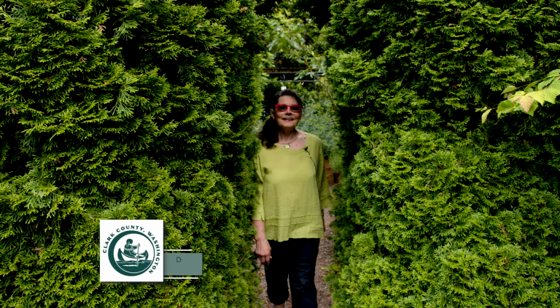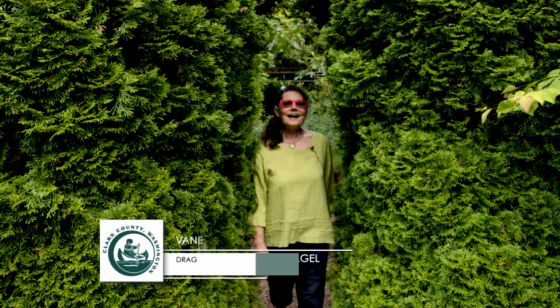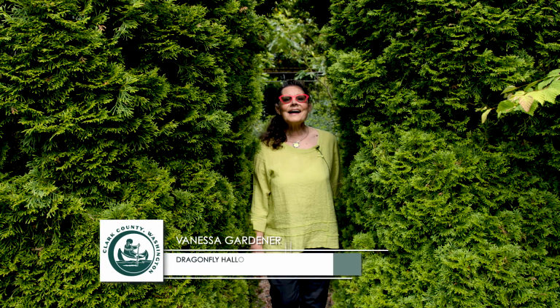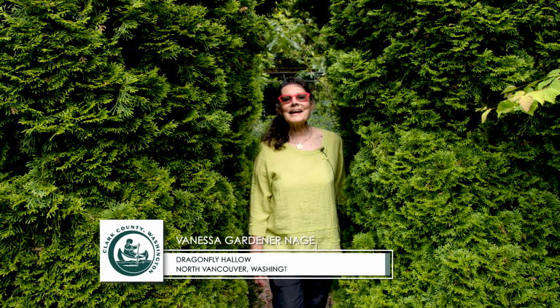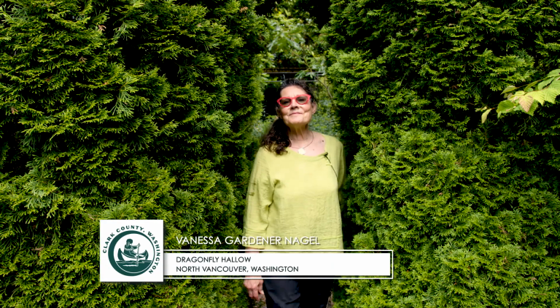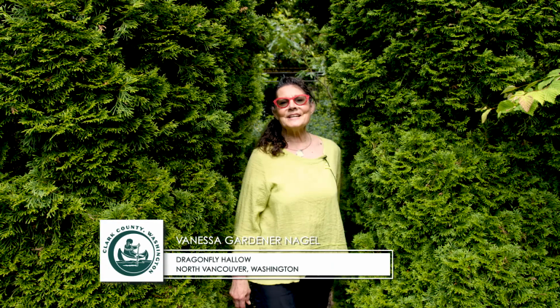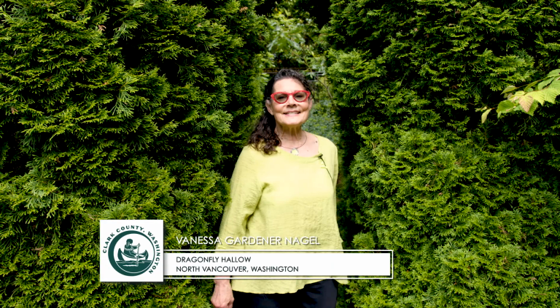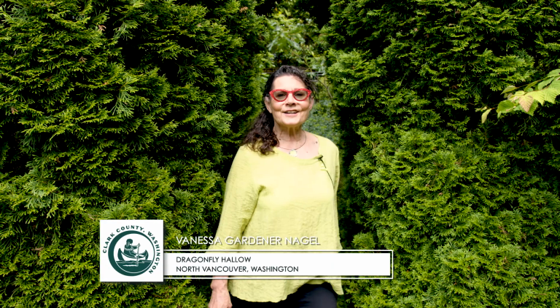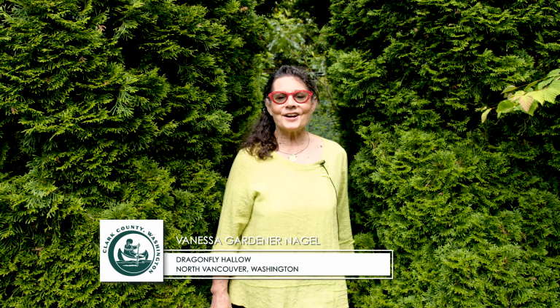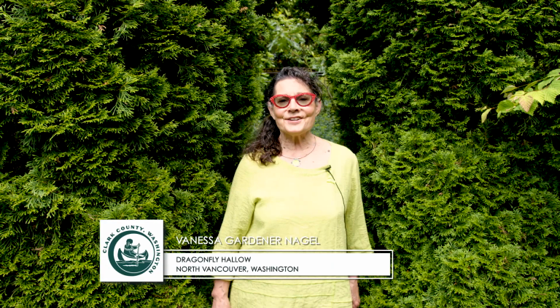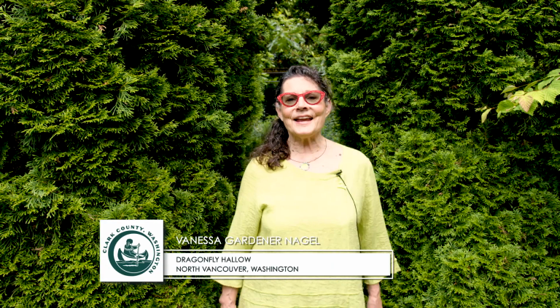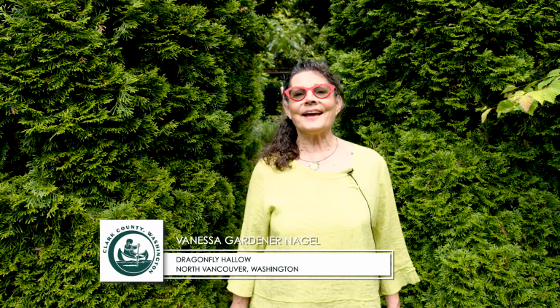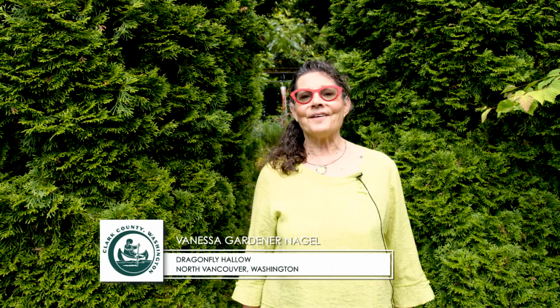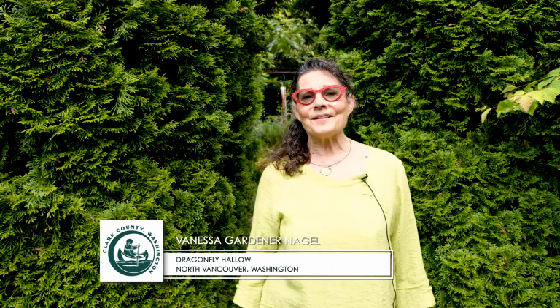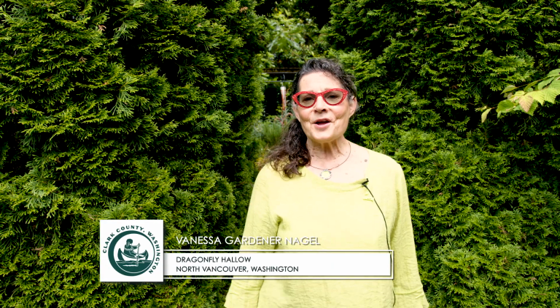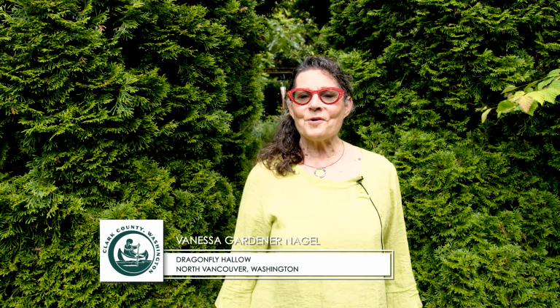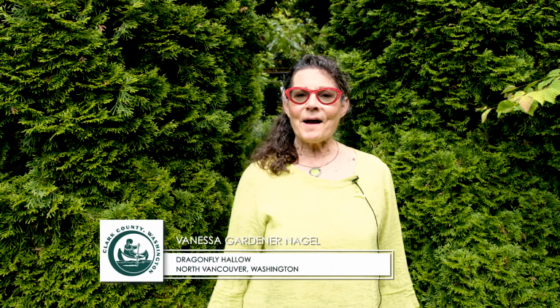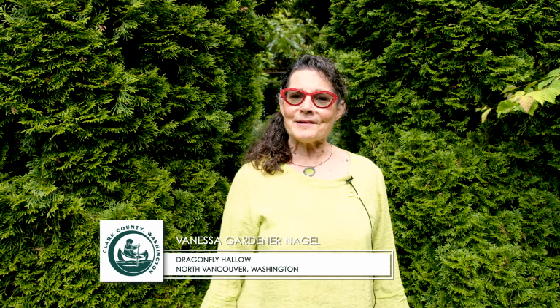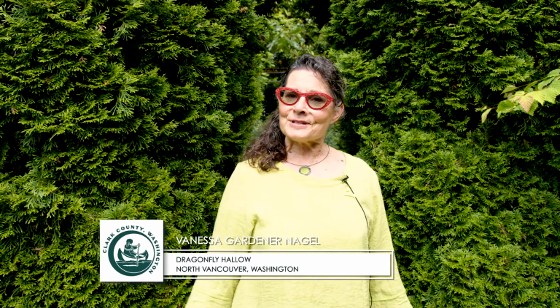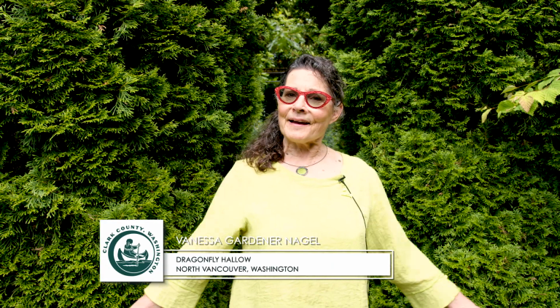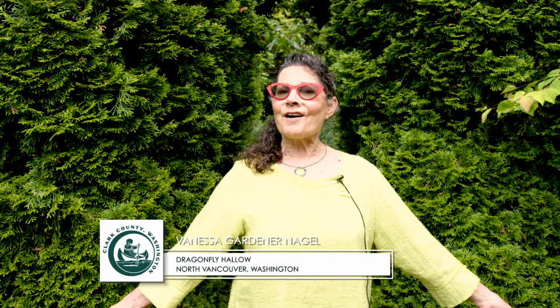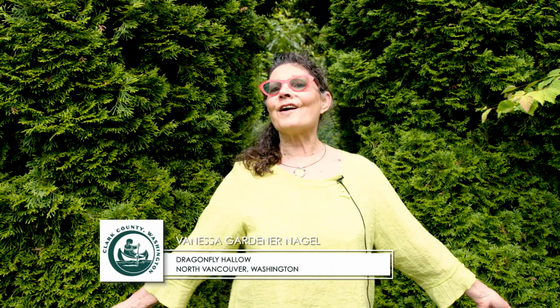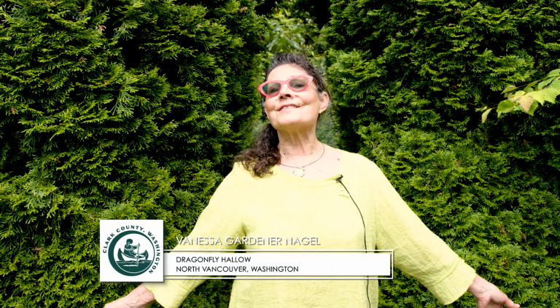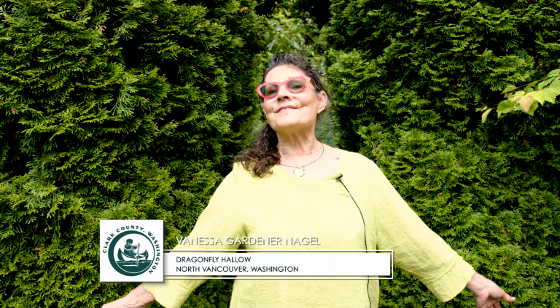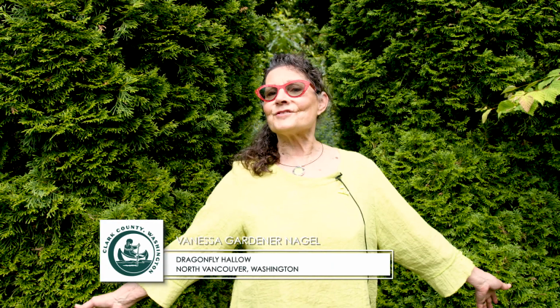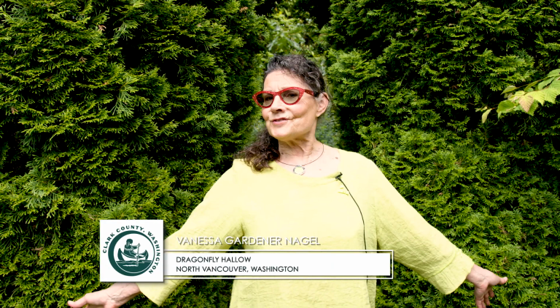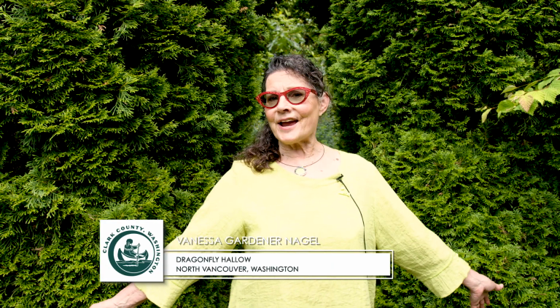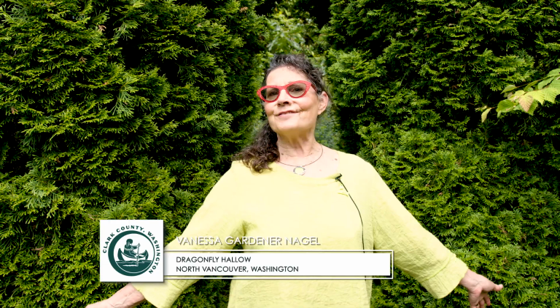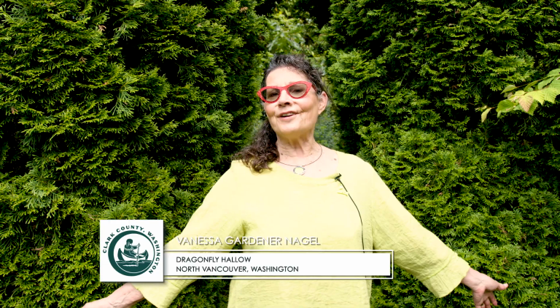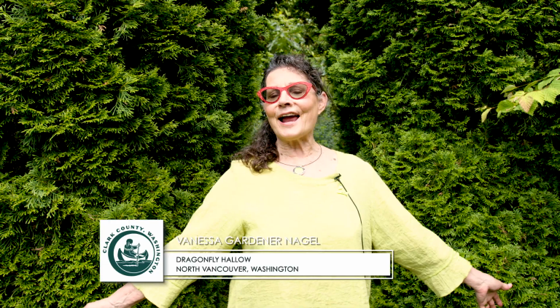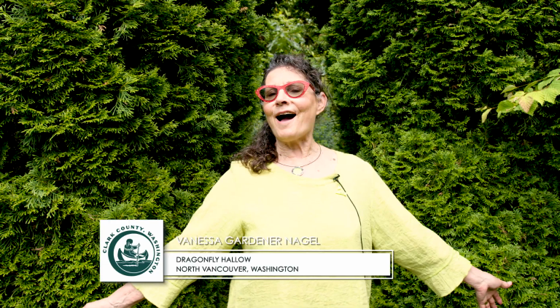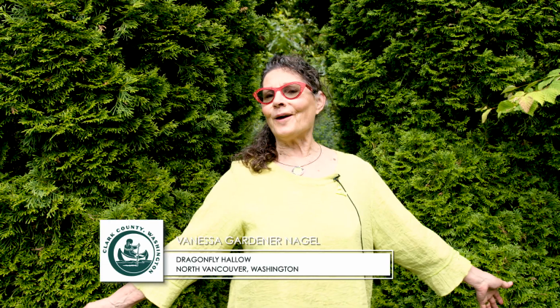Hi, I'm Vanessa Gardner-Nagel. Welcome to my garden, Dragonfly Hollow.